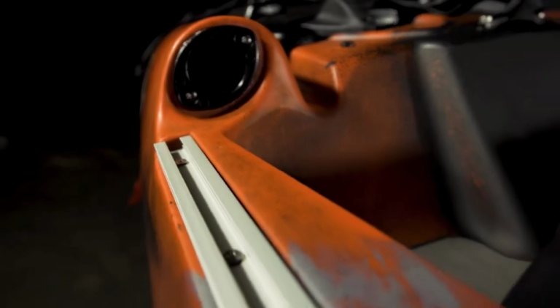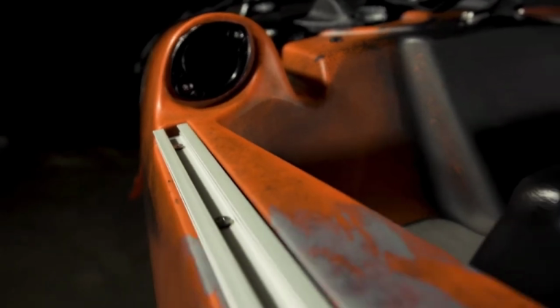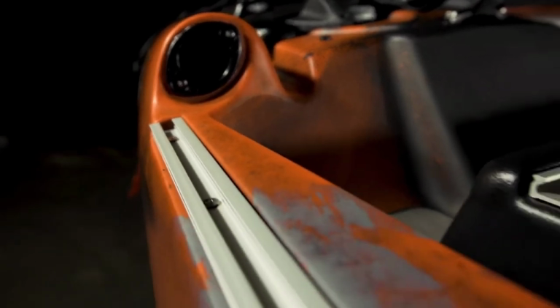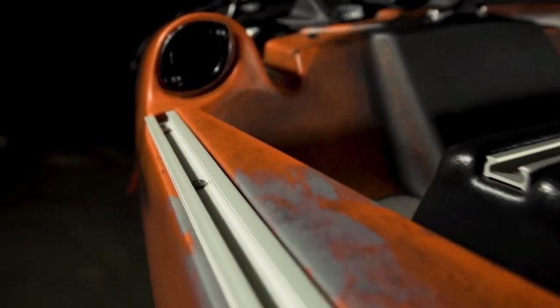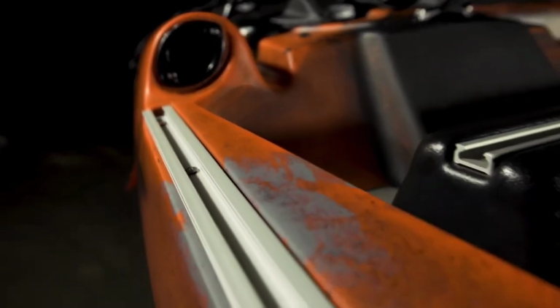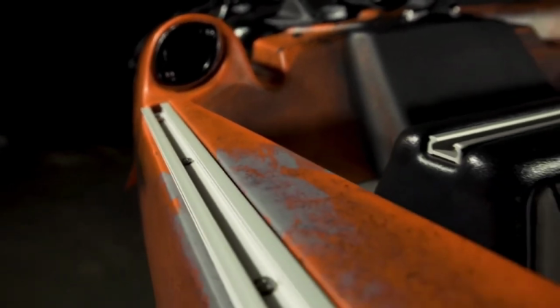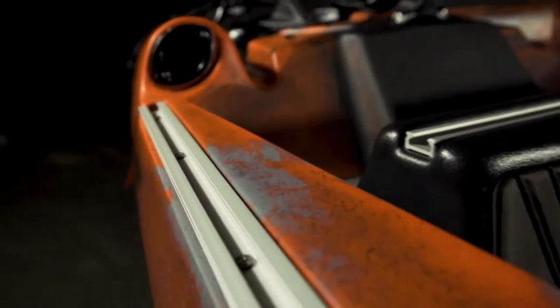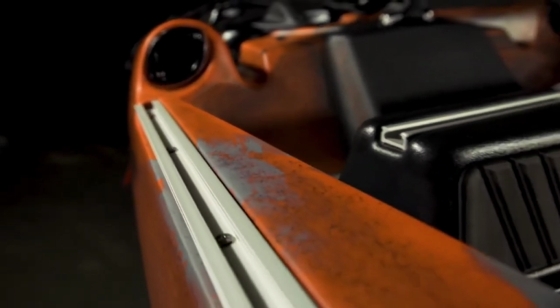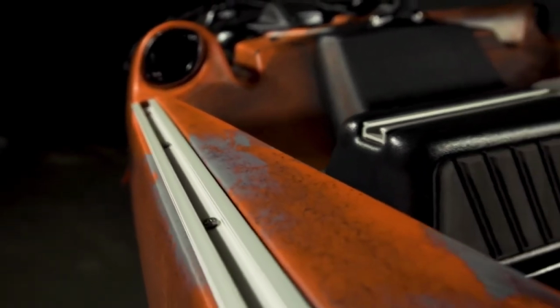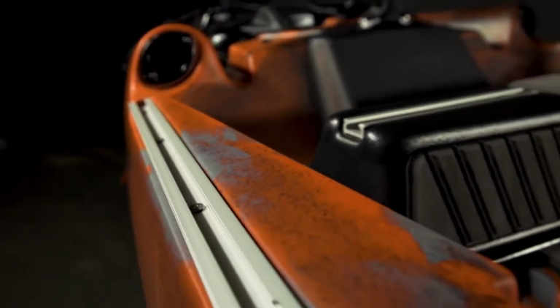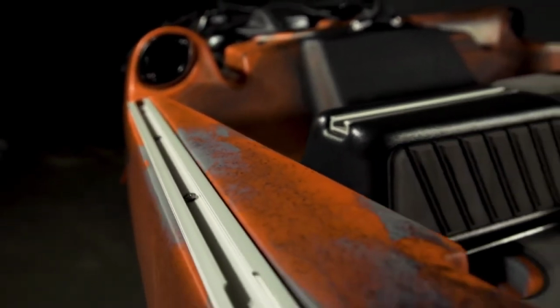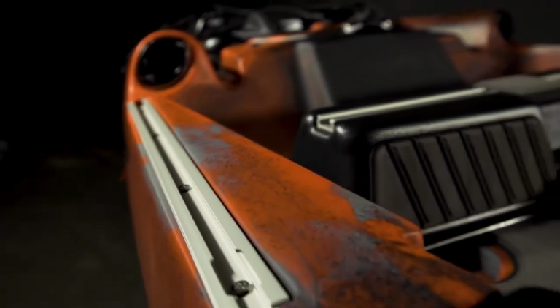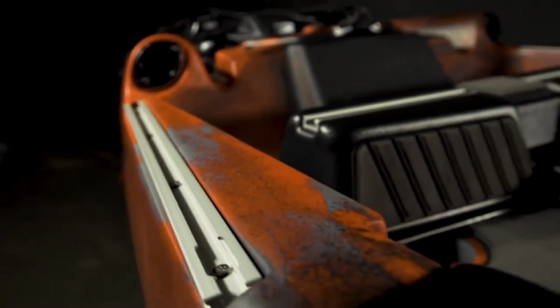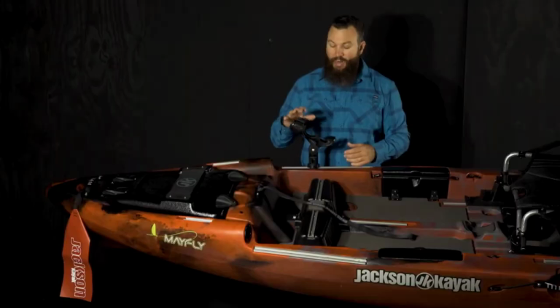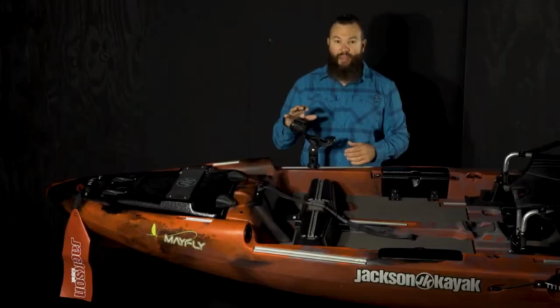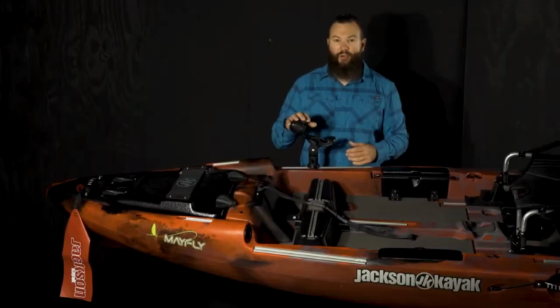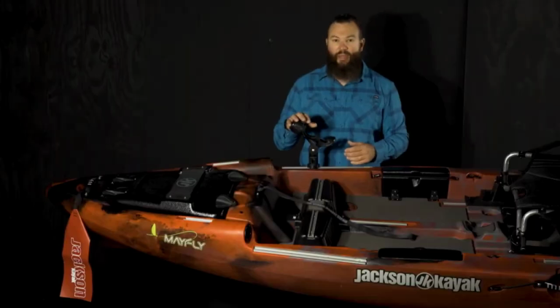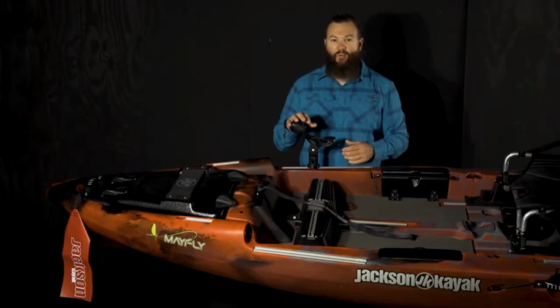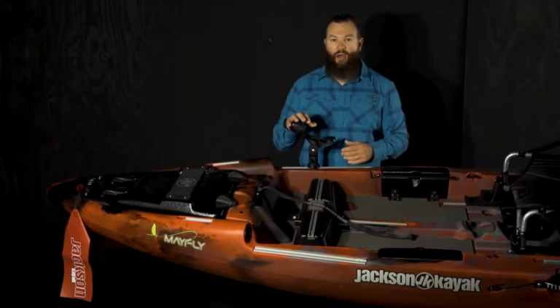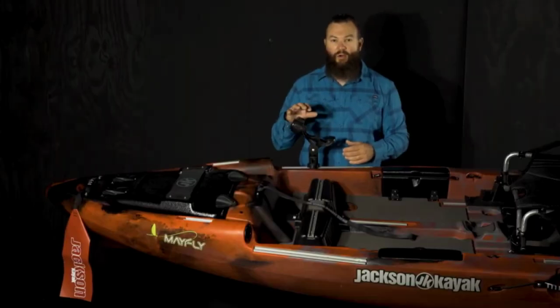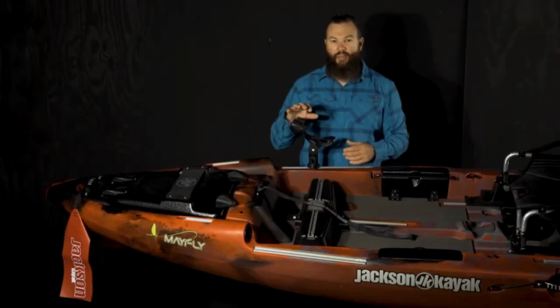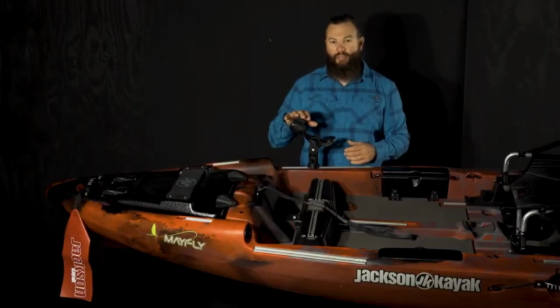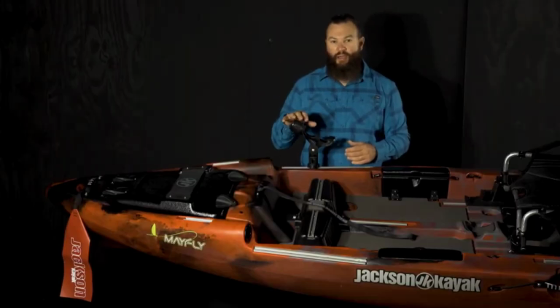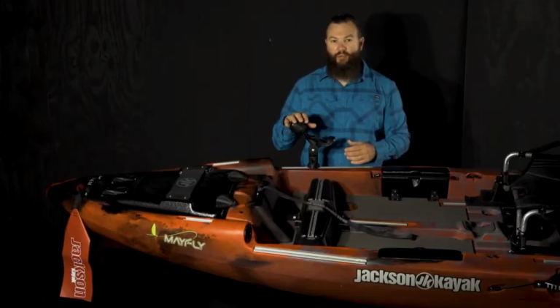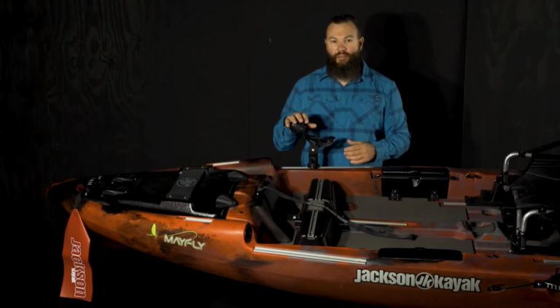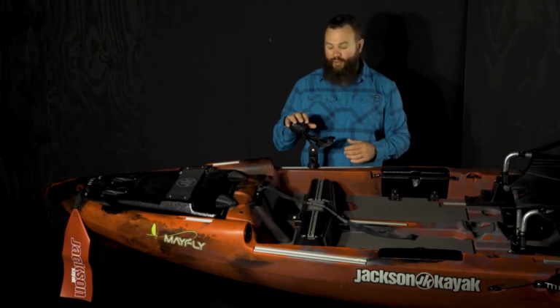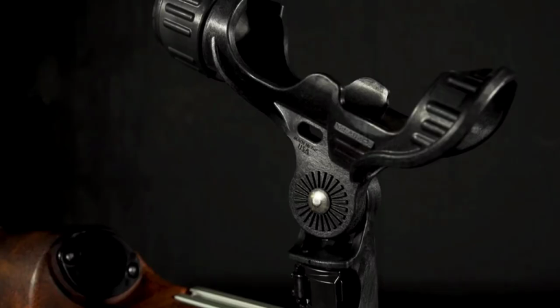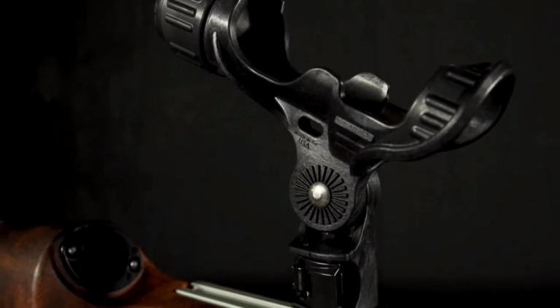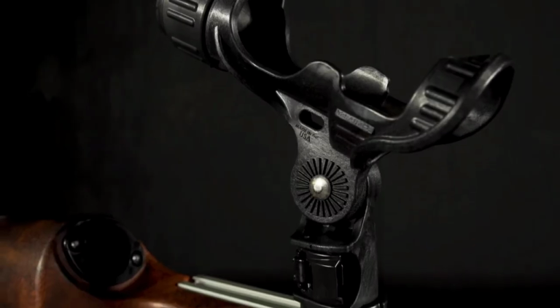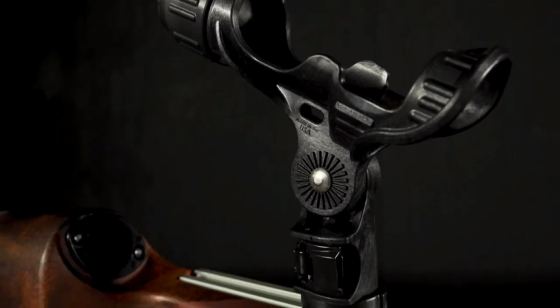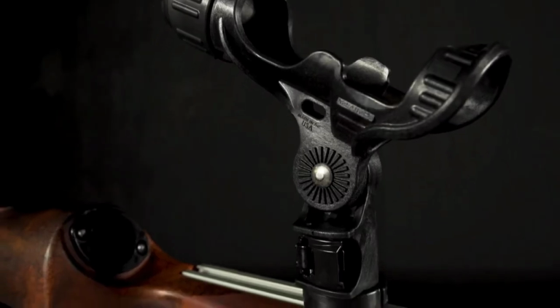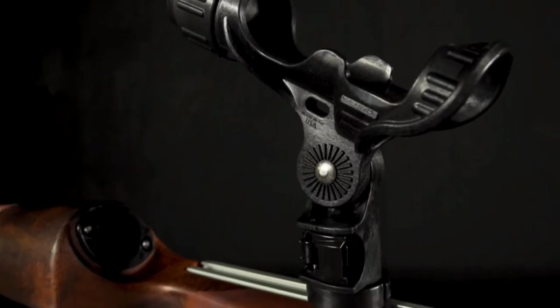Again we have more gear track here on either side, and I've got the Omega rod holder that does come with the Mayfly mounted here.